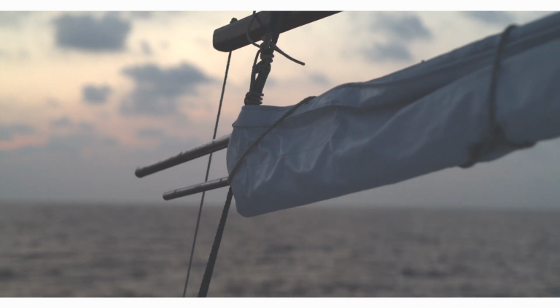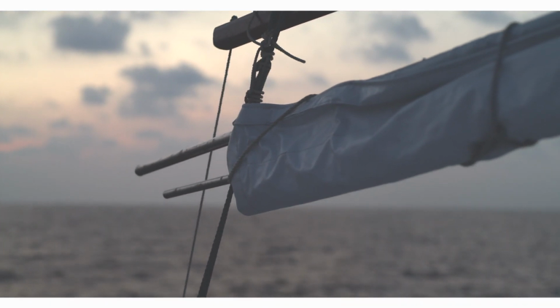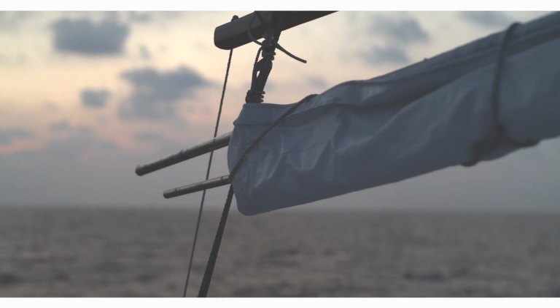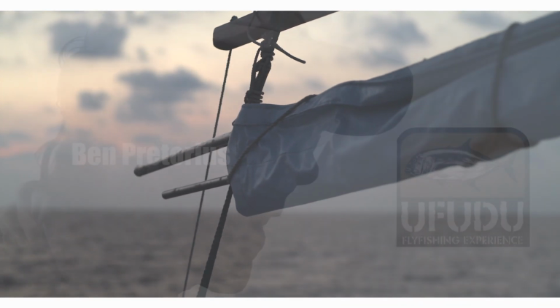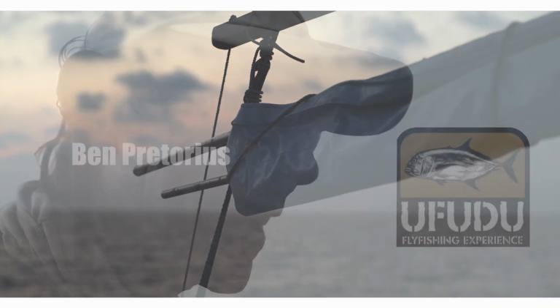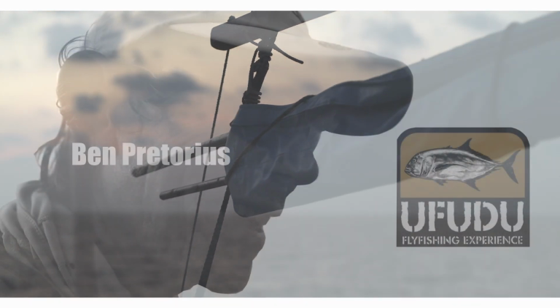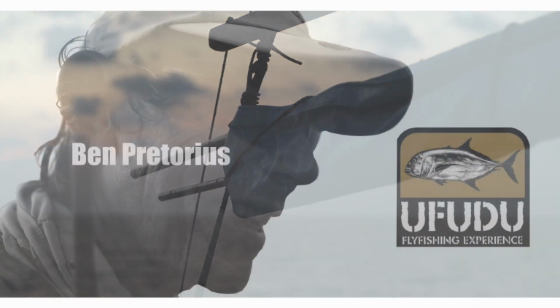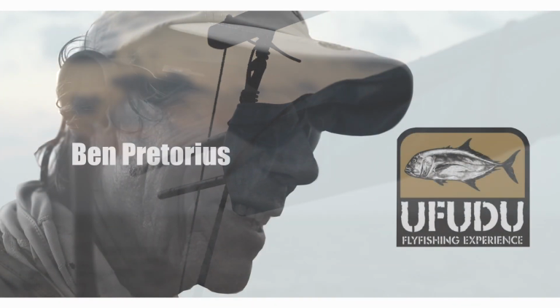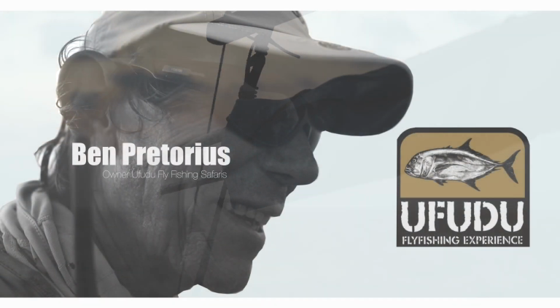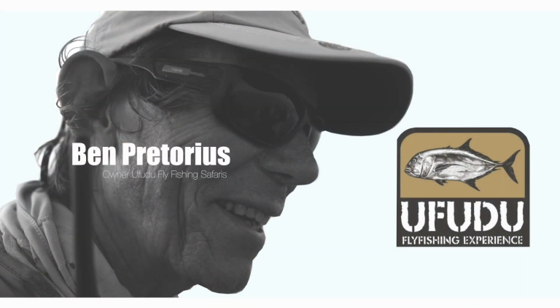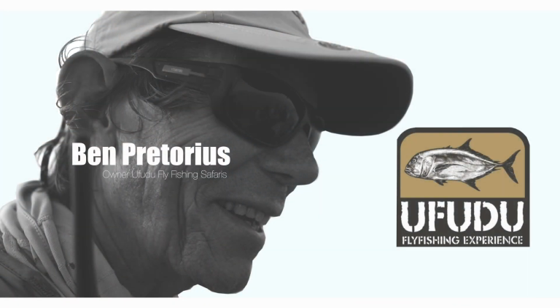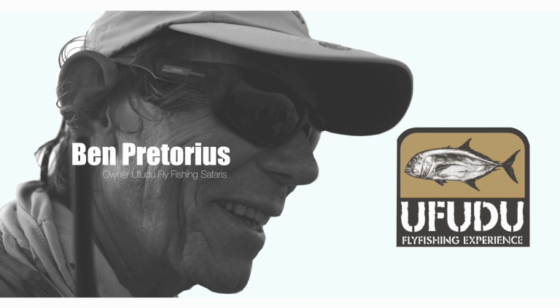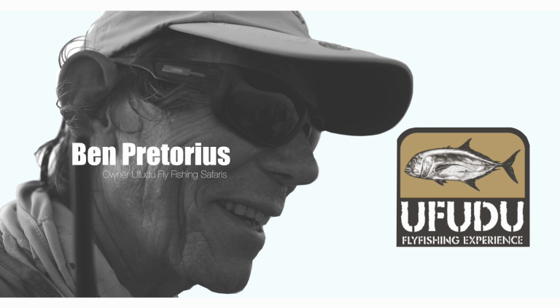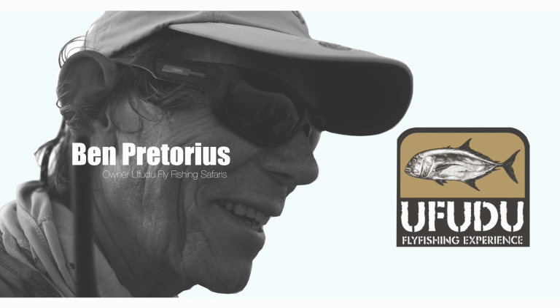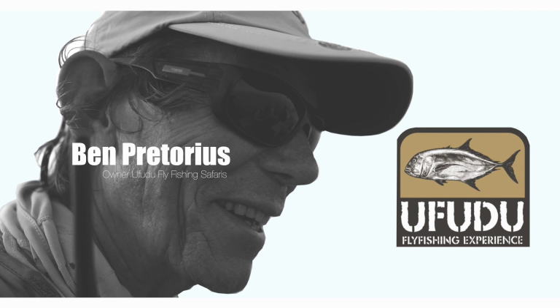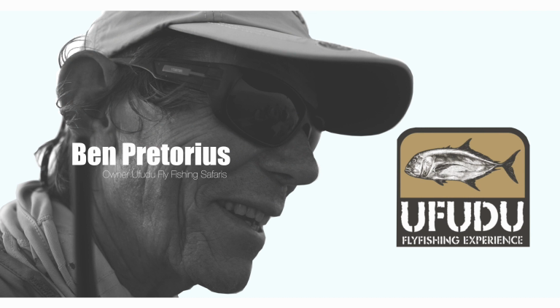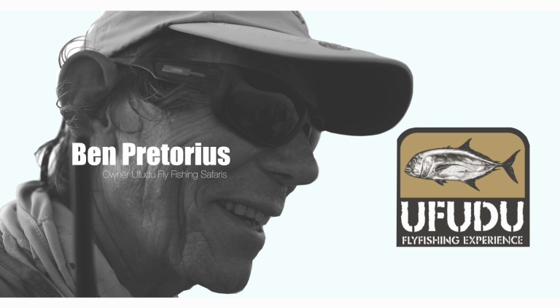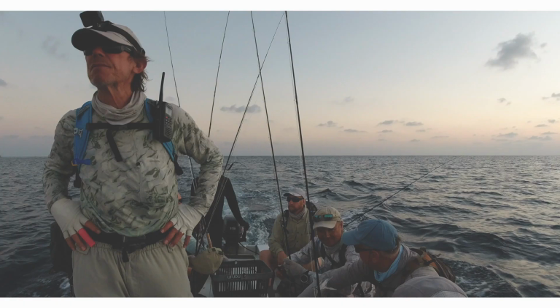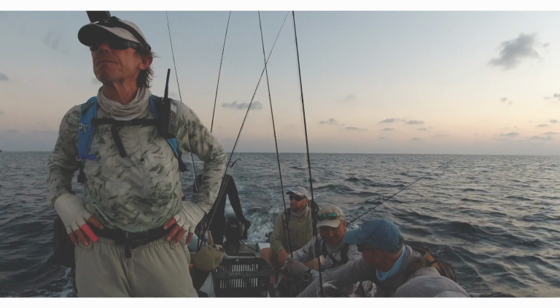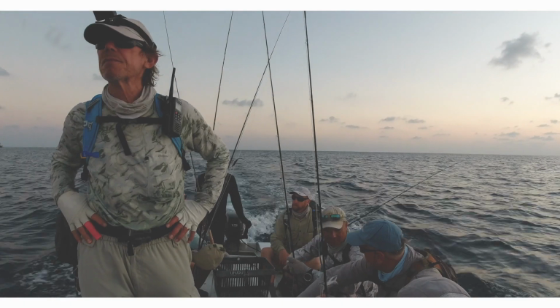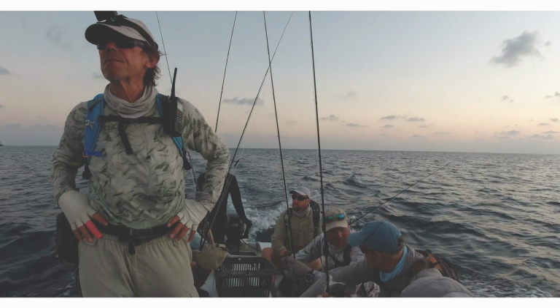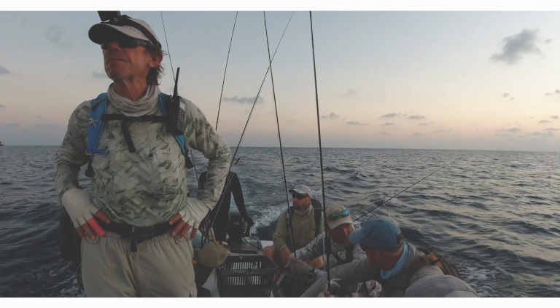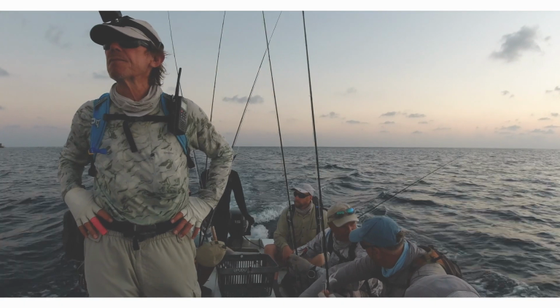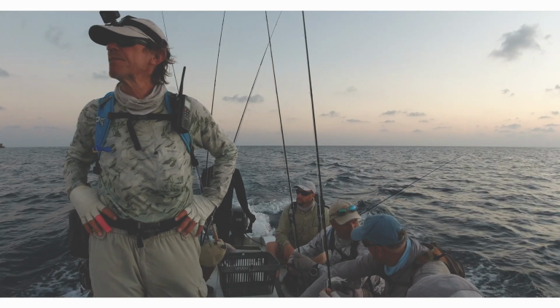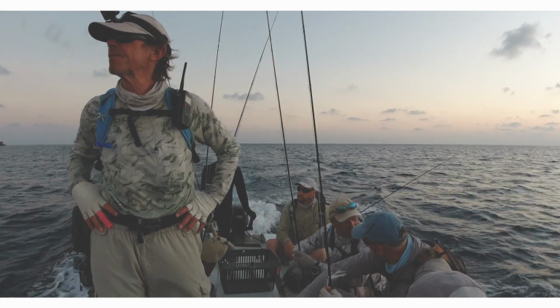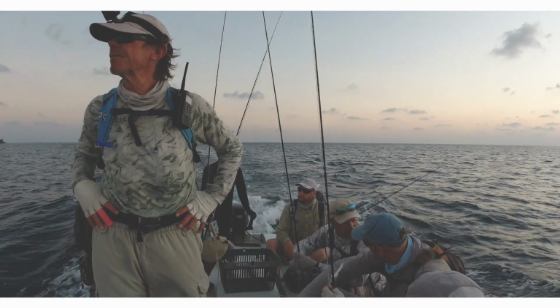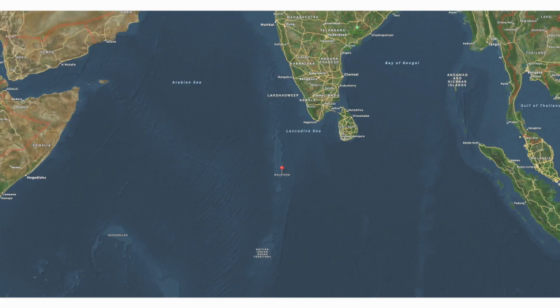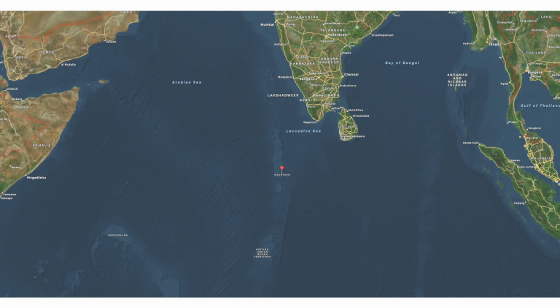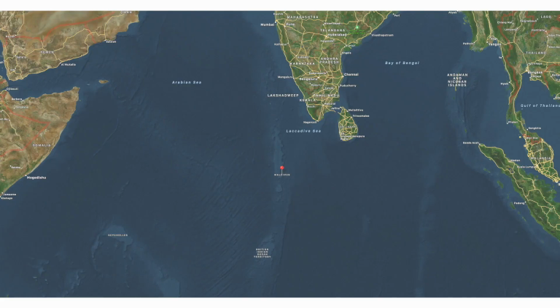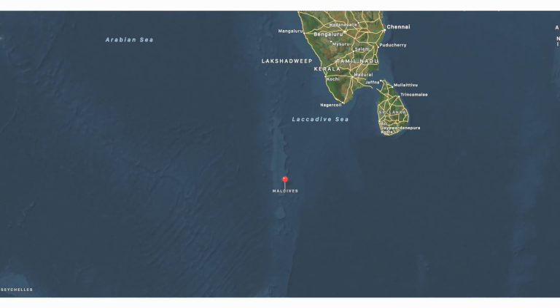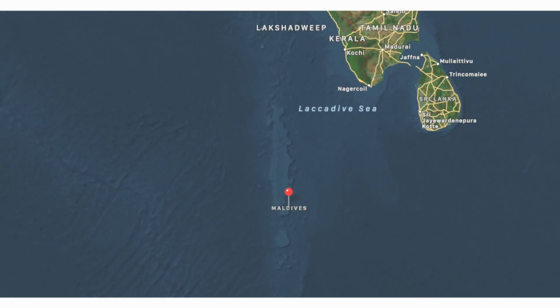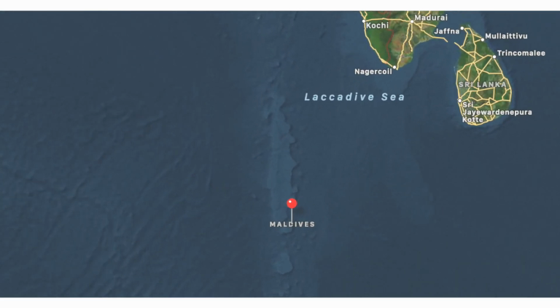Hi, I'm Ben Pretorius, the owner of Fully Fly Fishing Safaris, and I've been hosting trips here to the Maldives for the last 12 years.